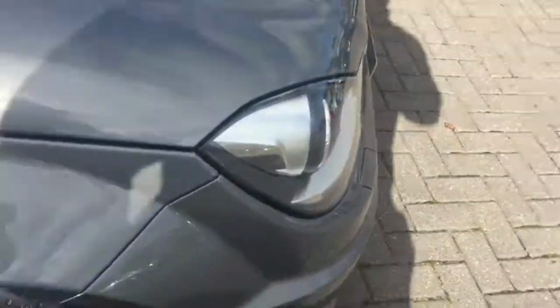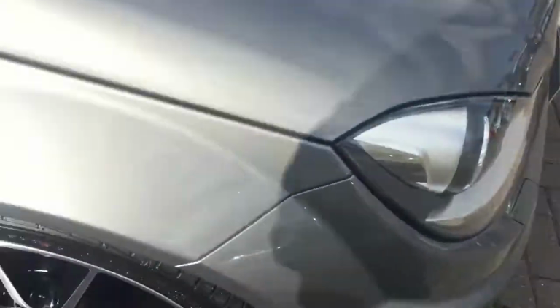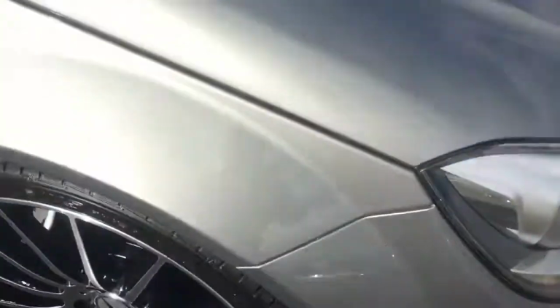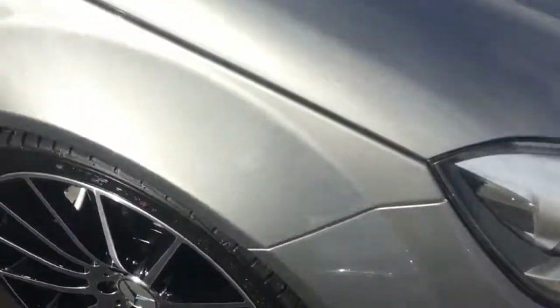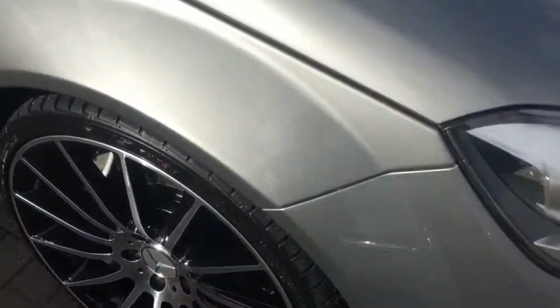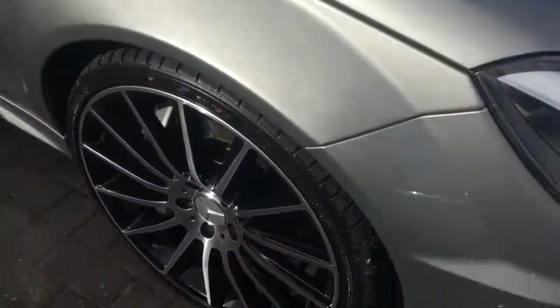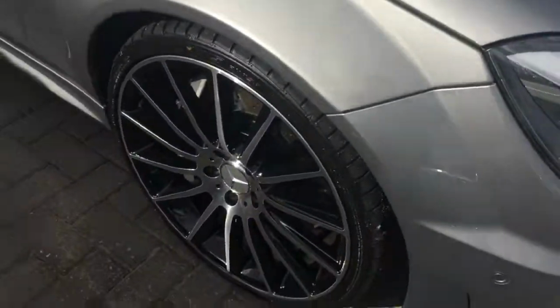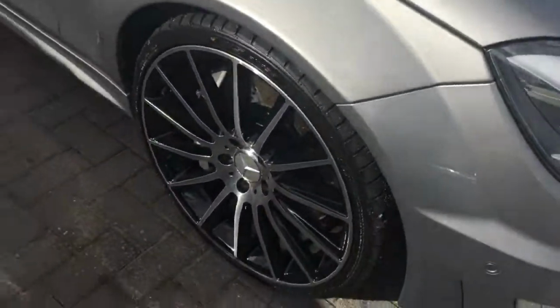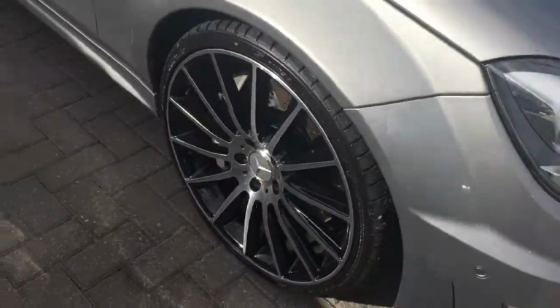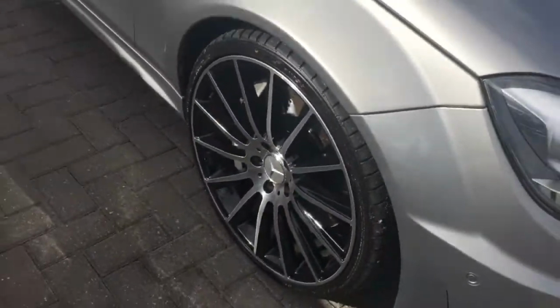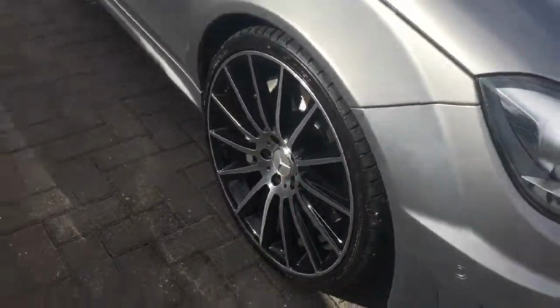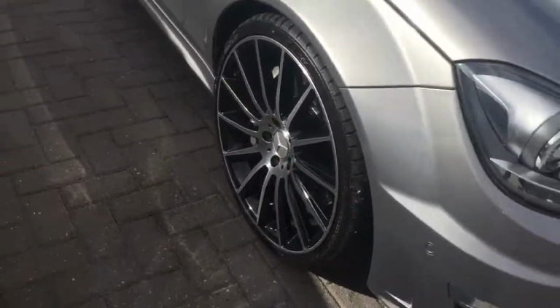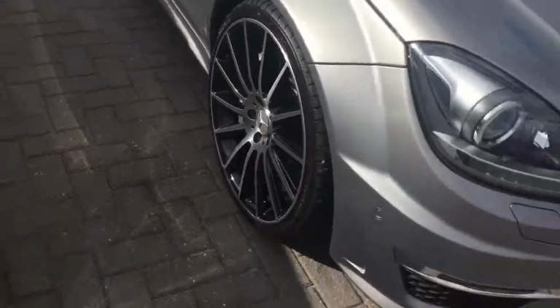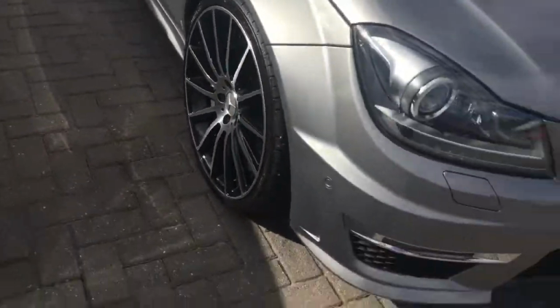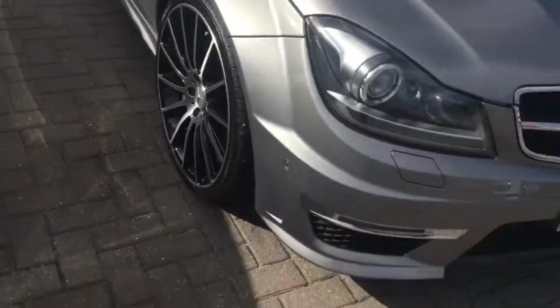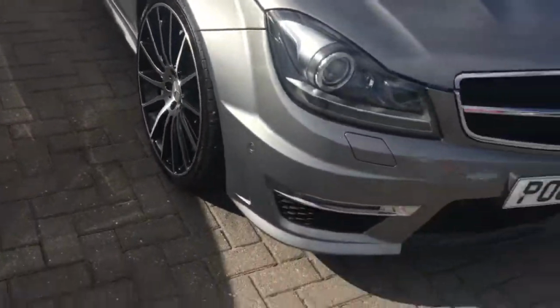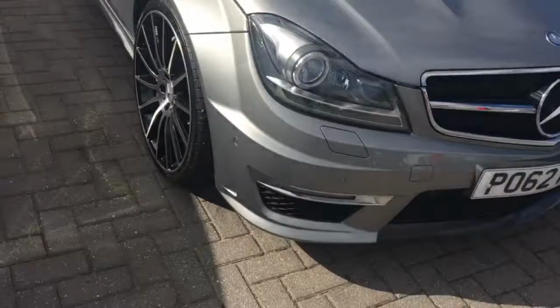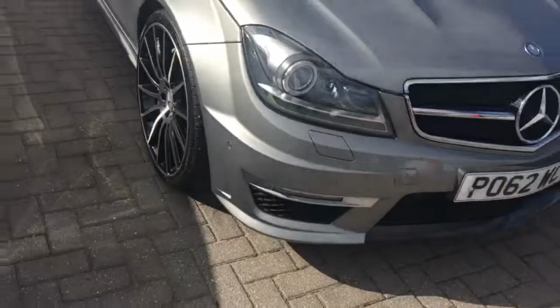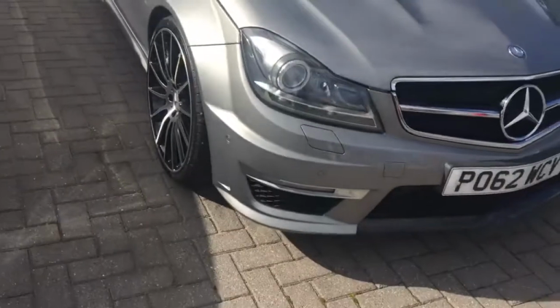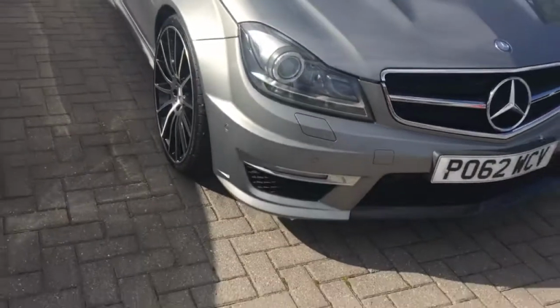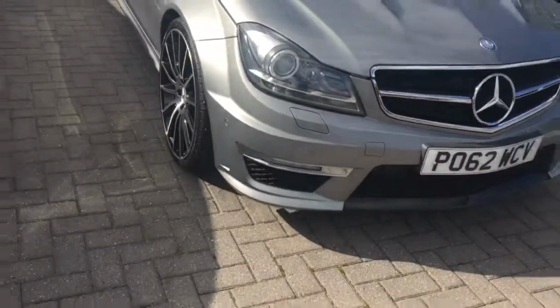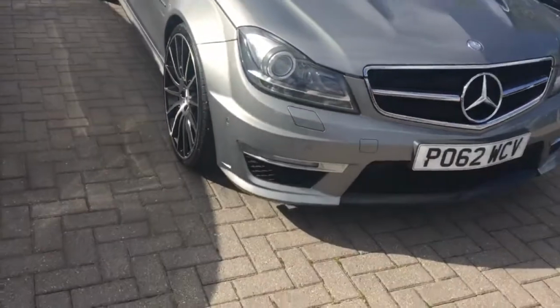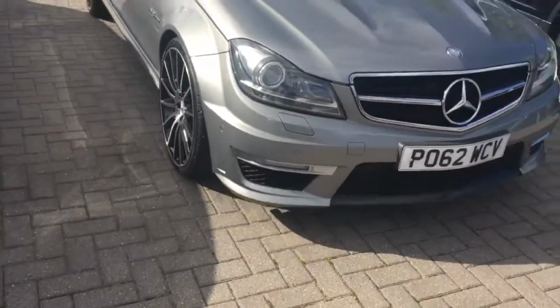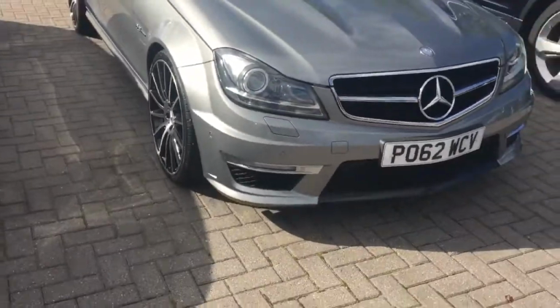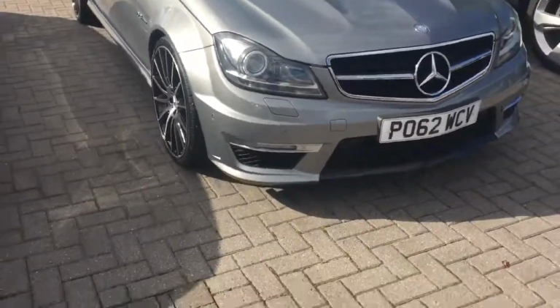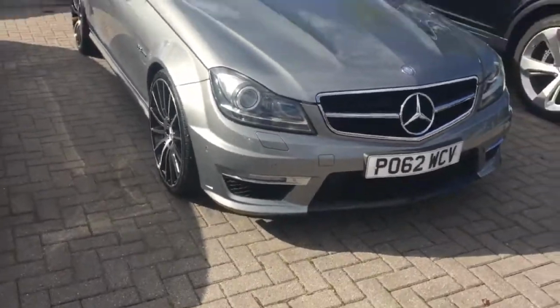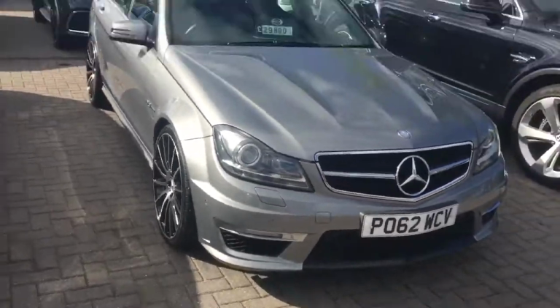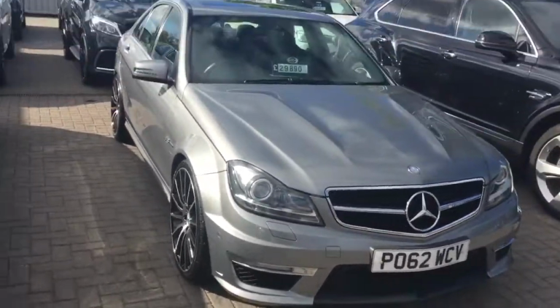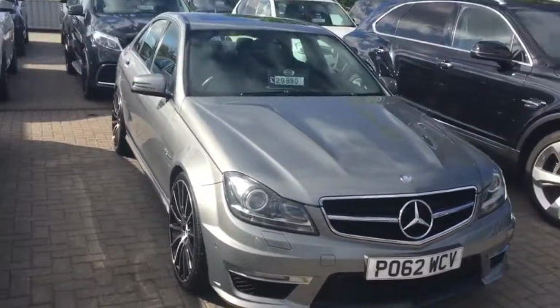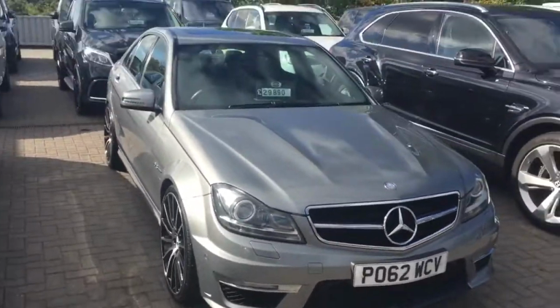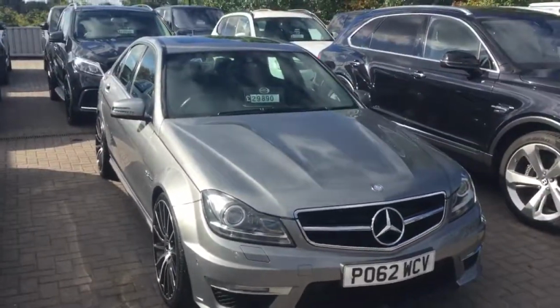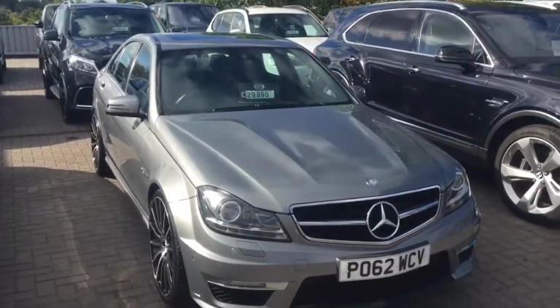Leave you with a final image of the car, and I look forward to speaking to you soon. Thank you very much.